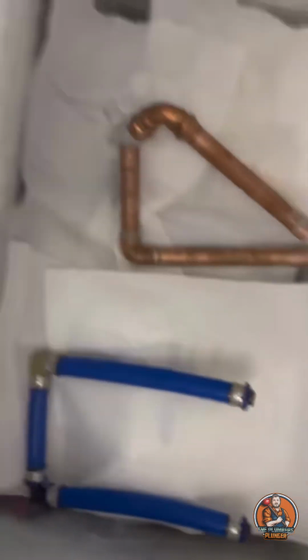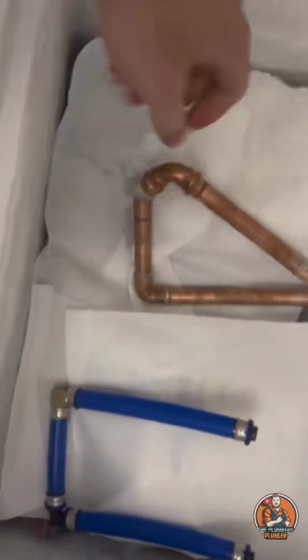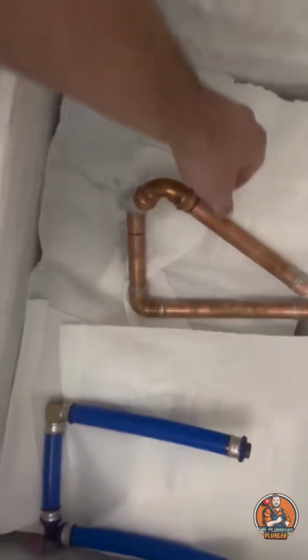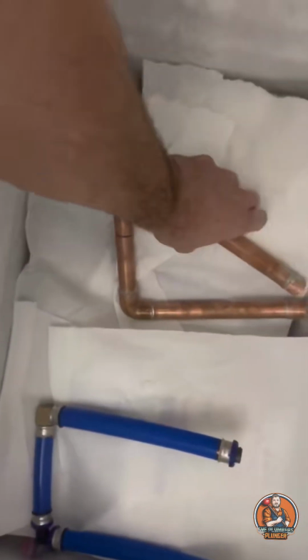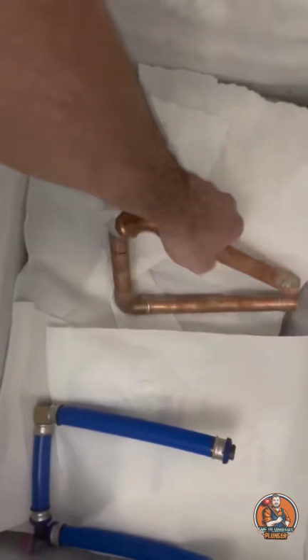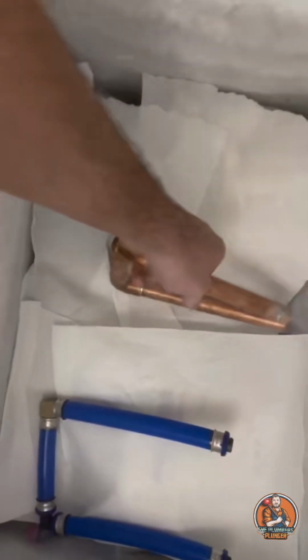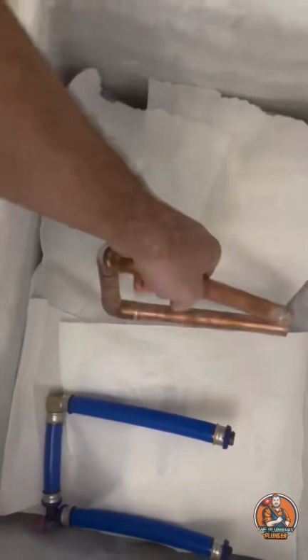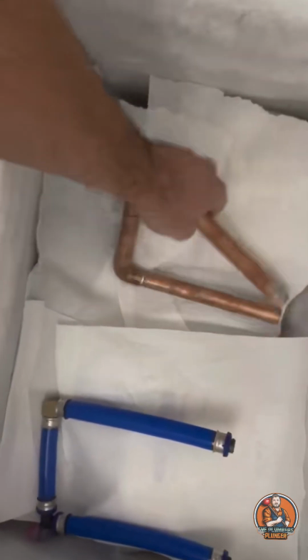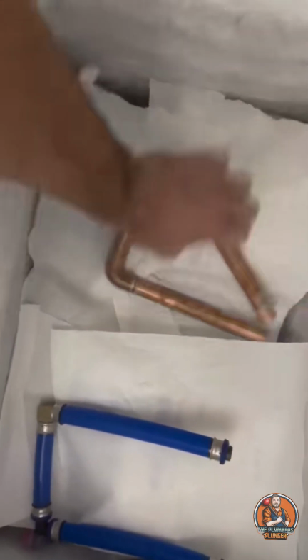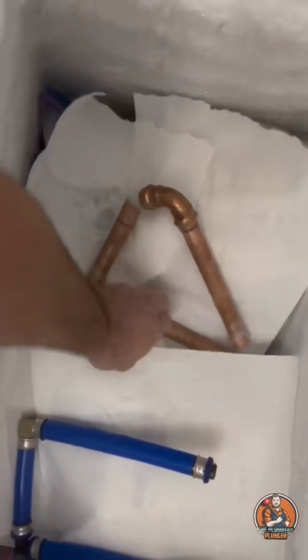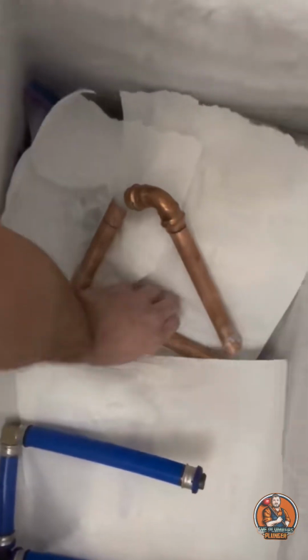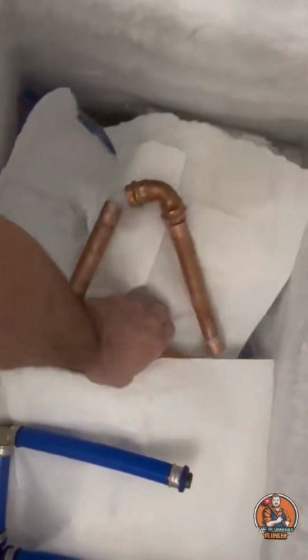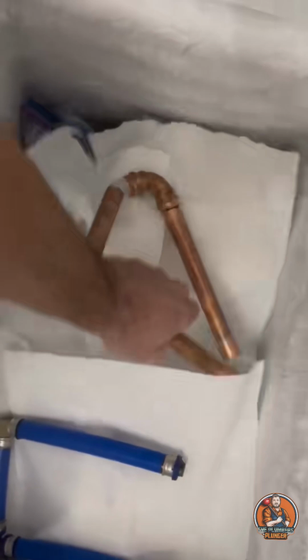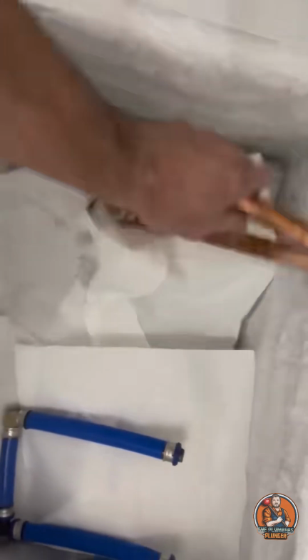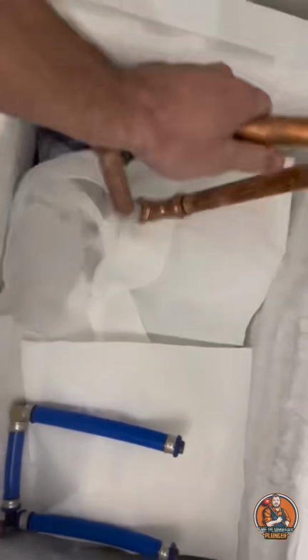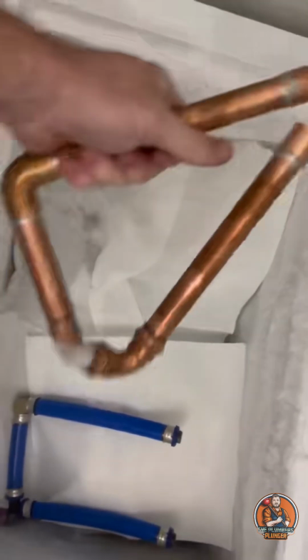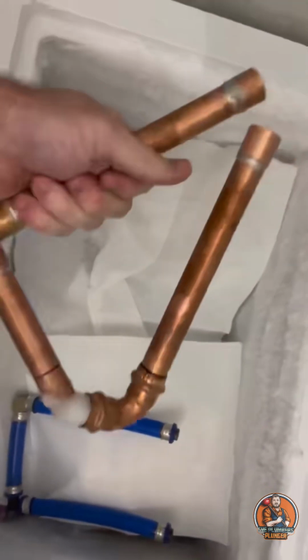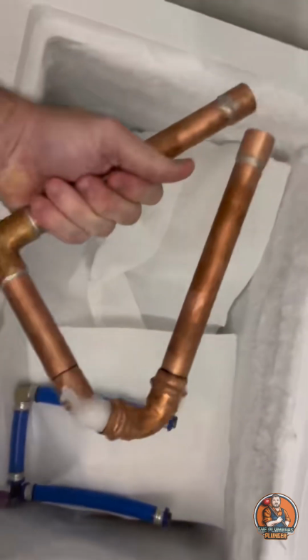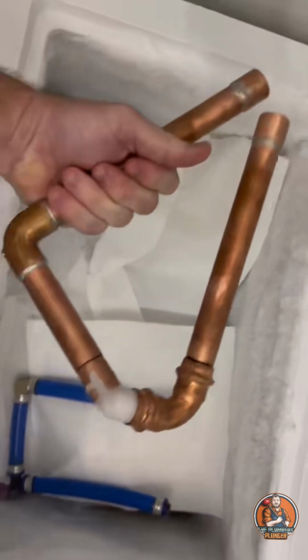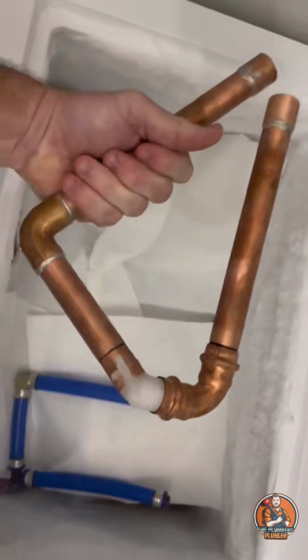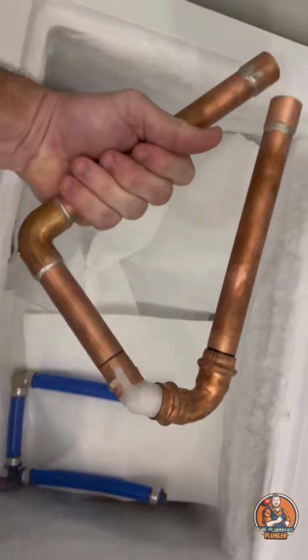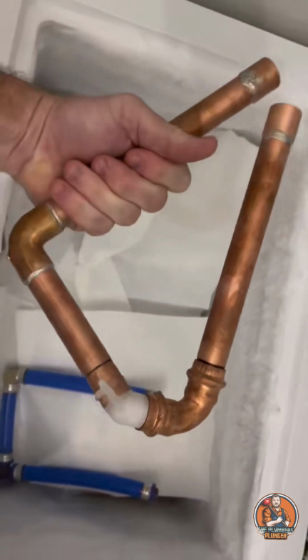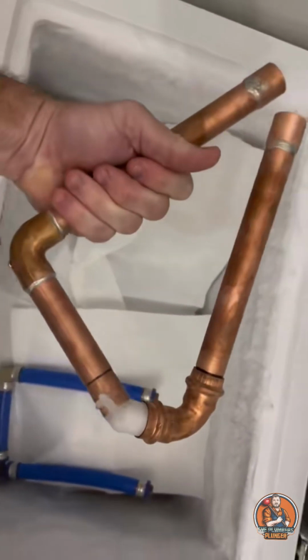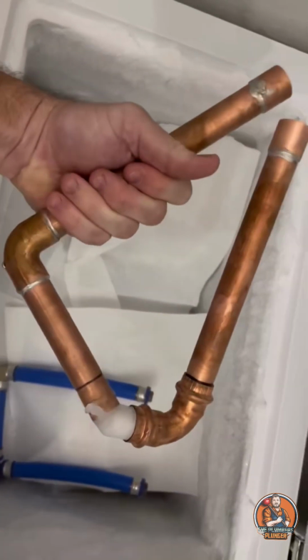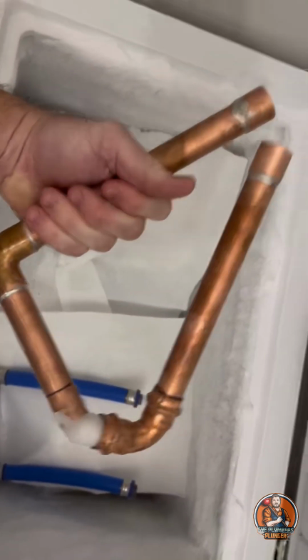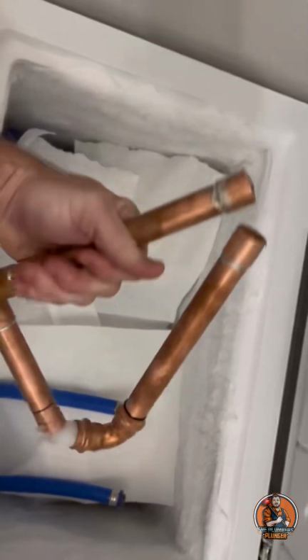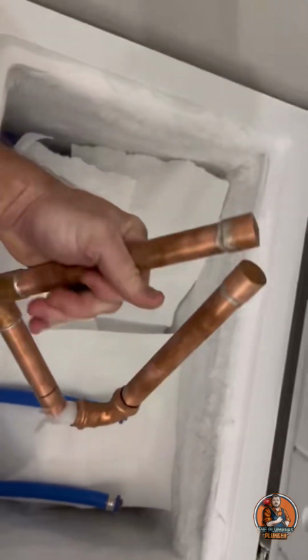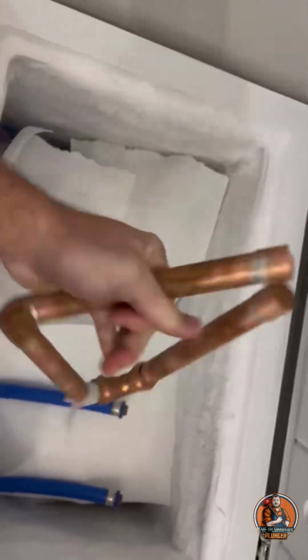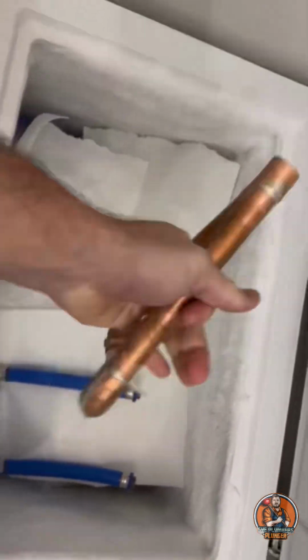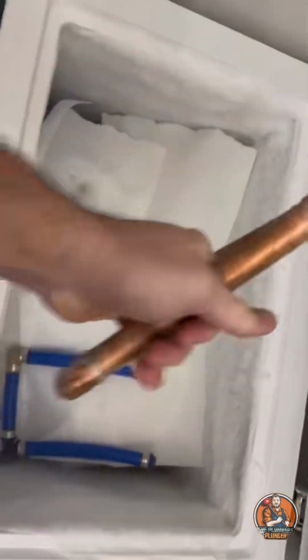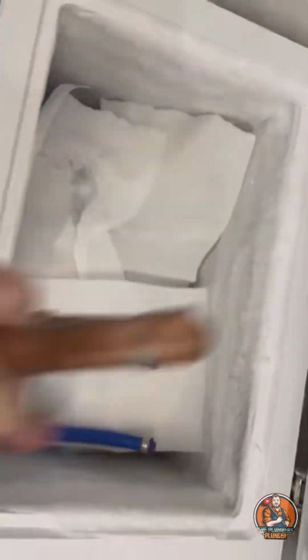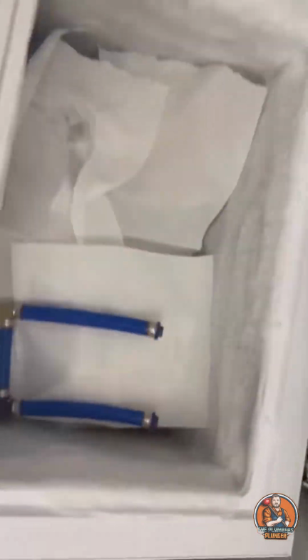Then we have the copper, which looks like the ProPress fitting pushed off the pipe, but if this were to hold, the pipe would split anyways.